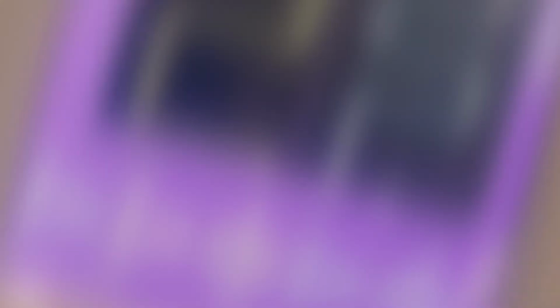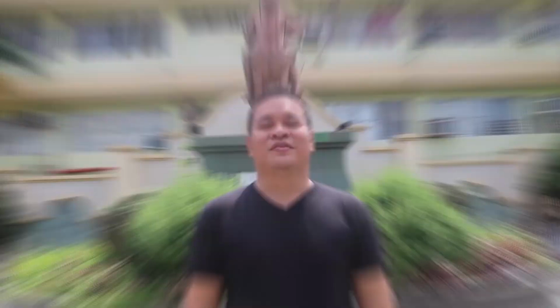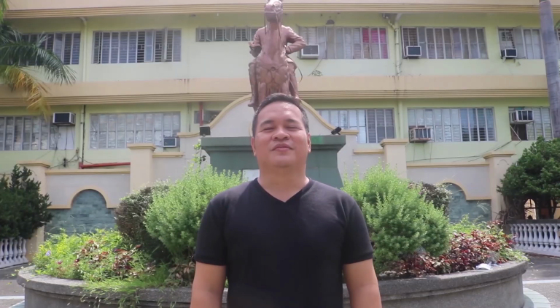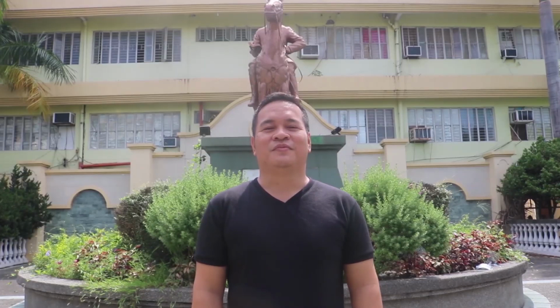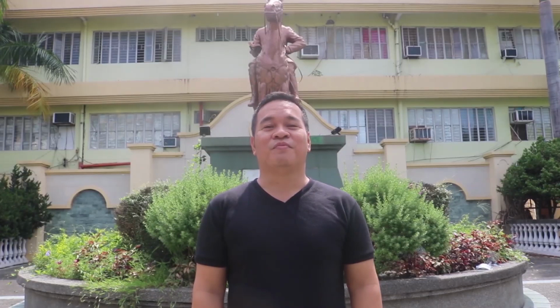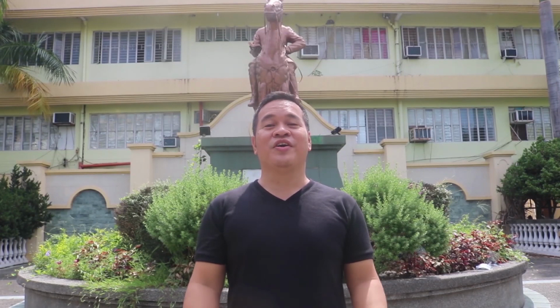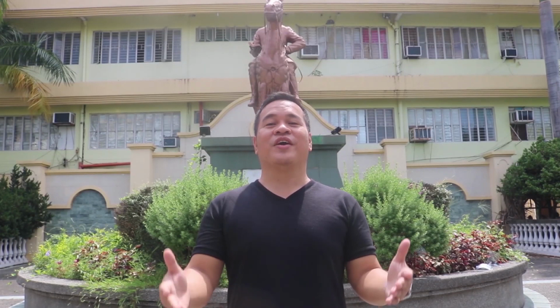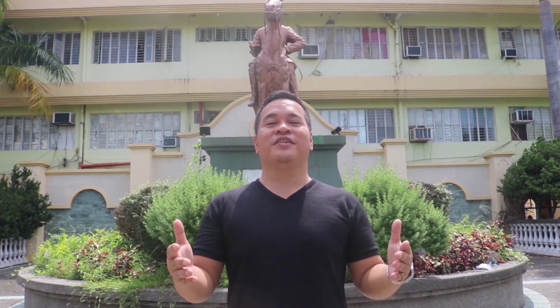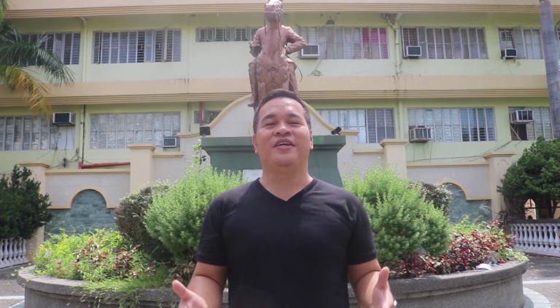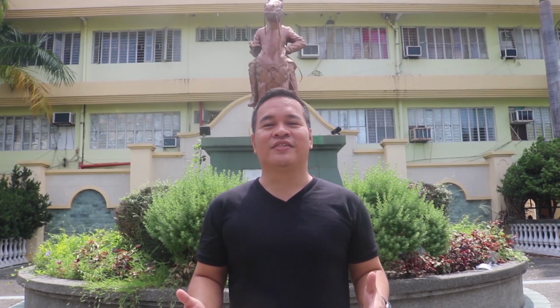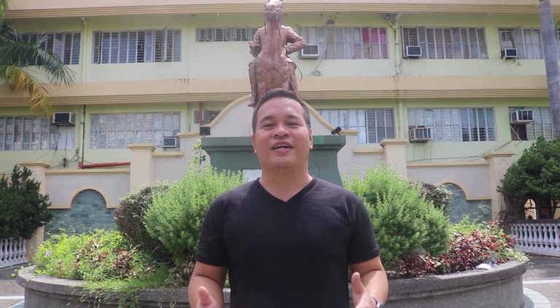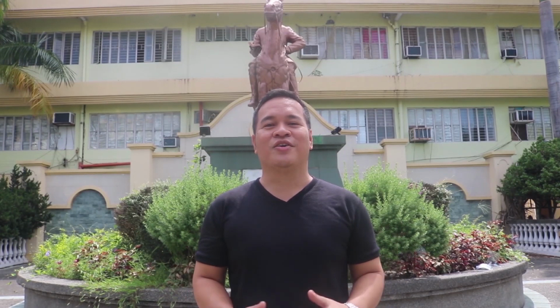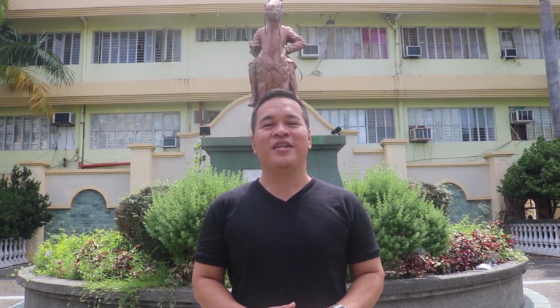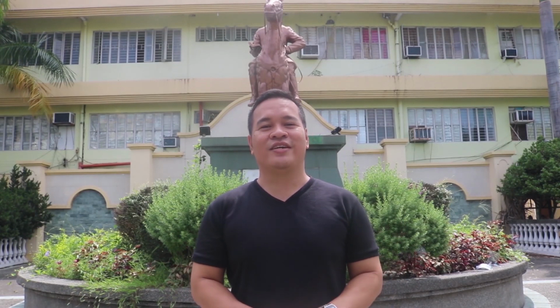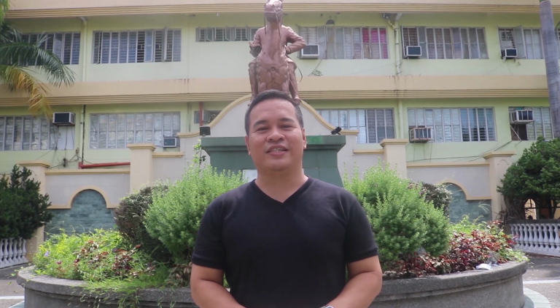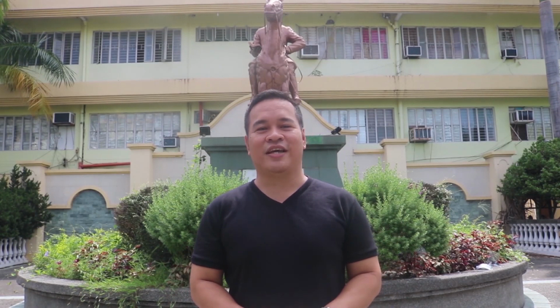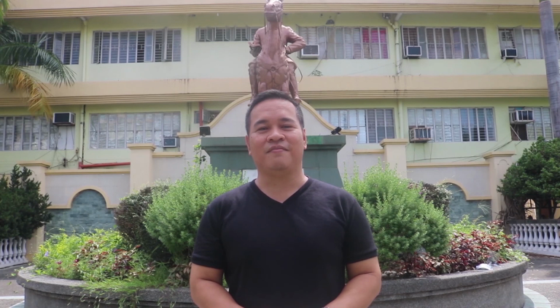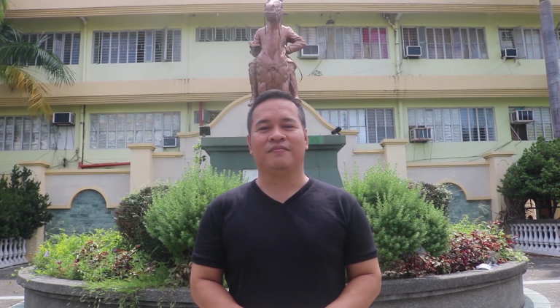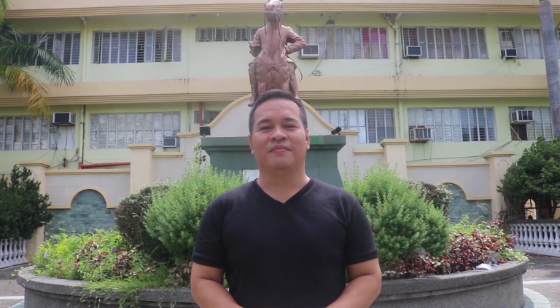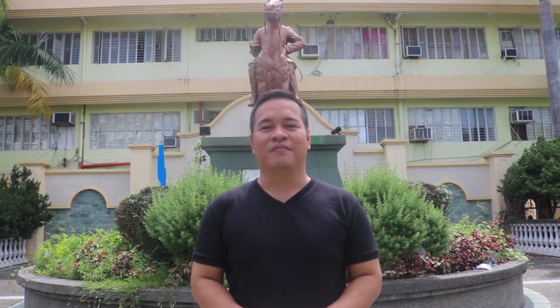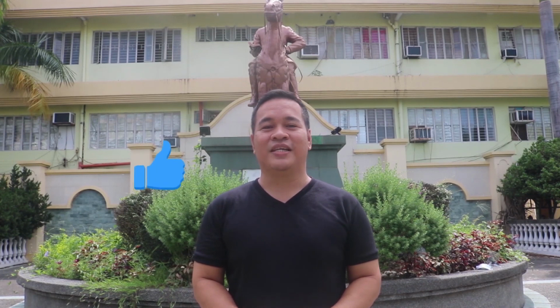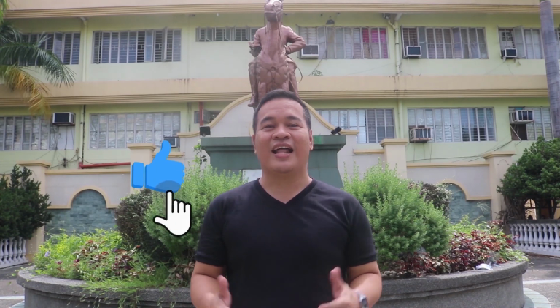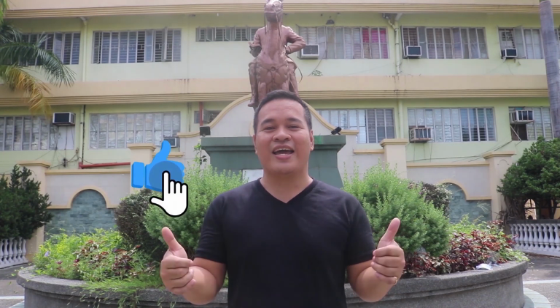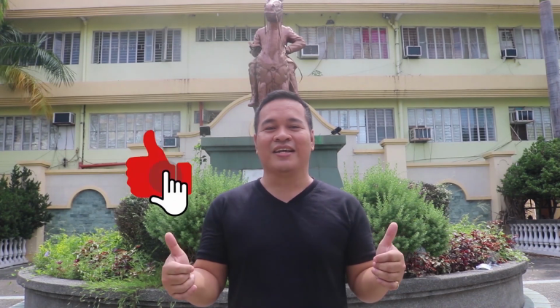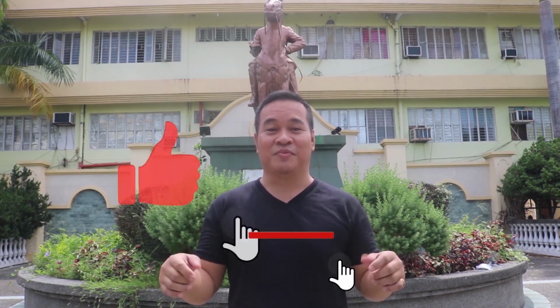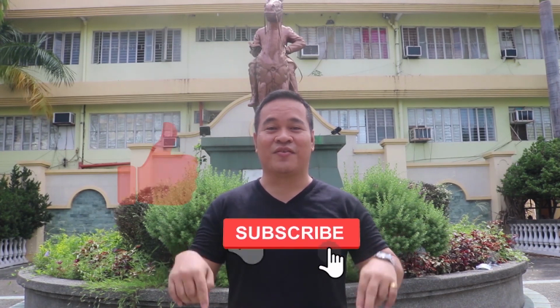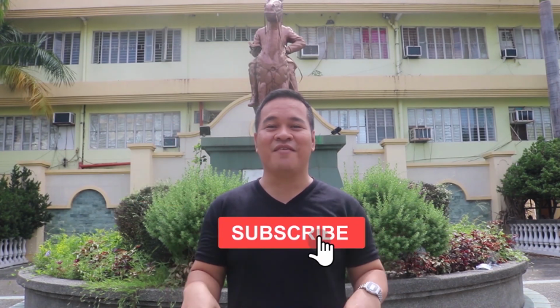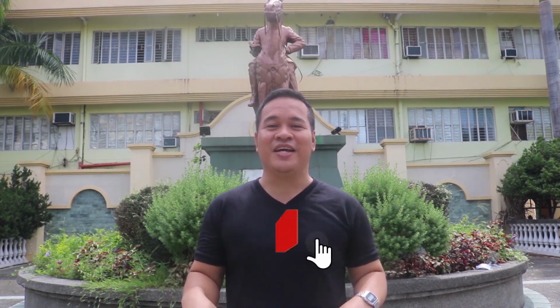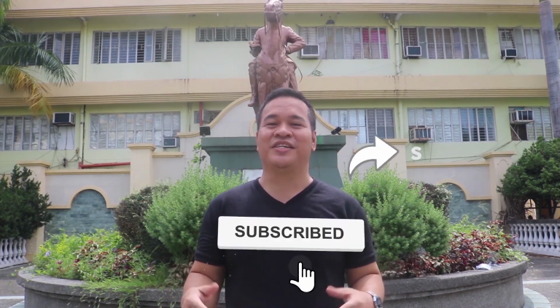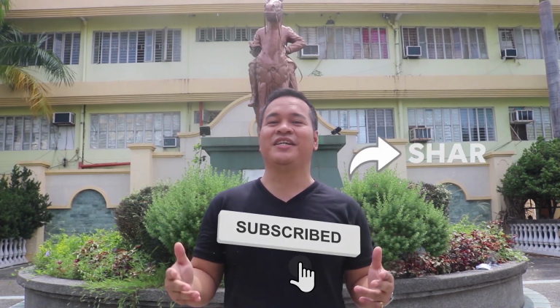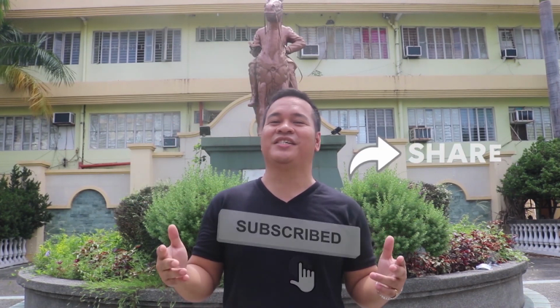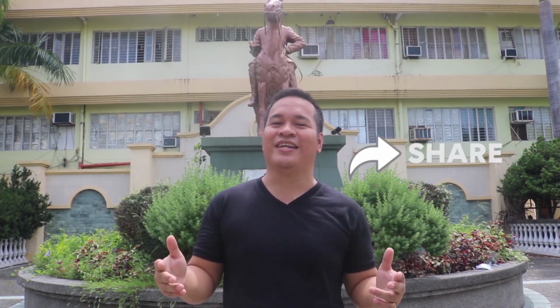For more educational videos regarding communication systems, please like, subscribe, and share this channel.